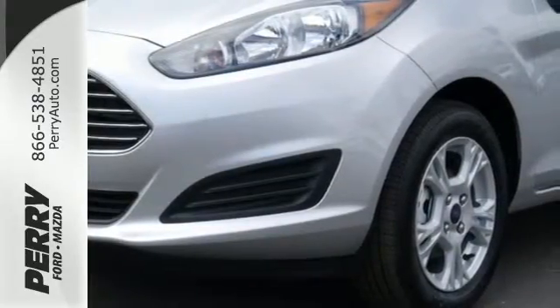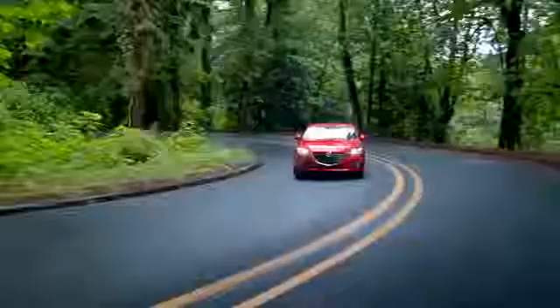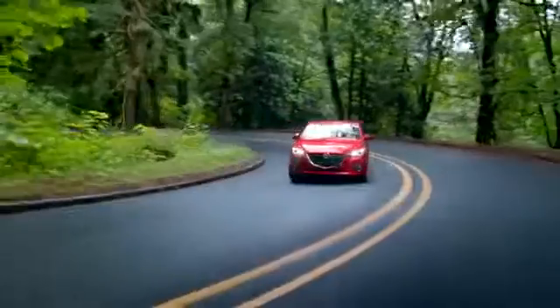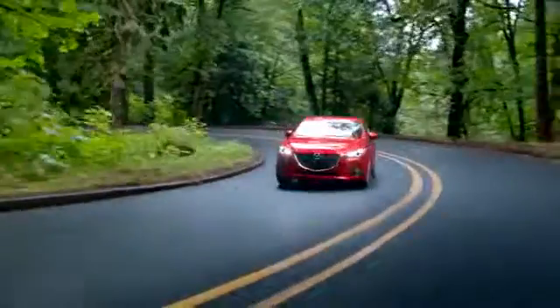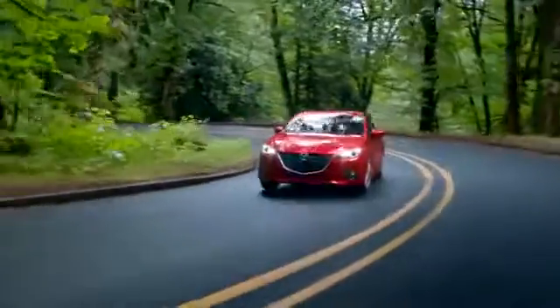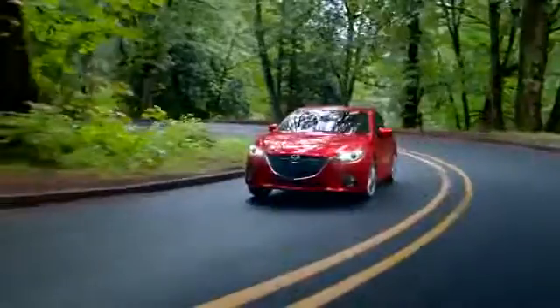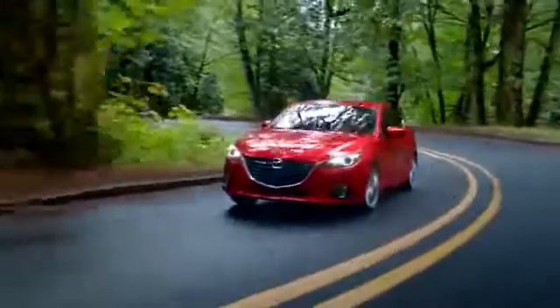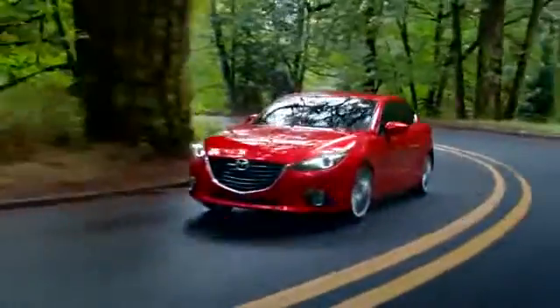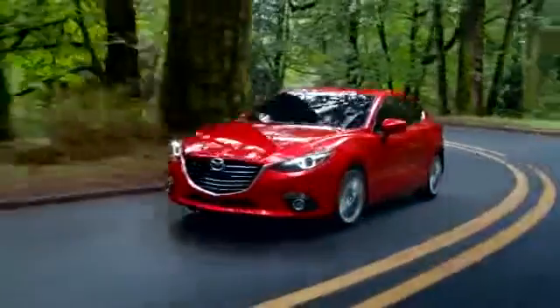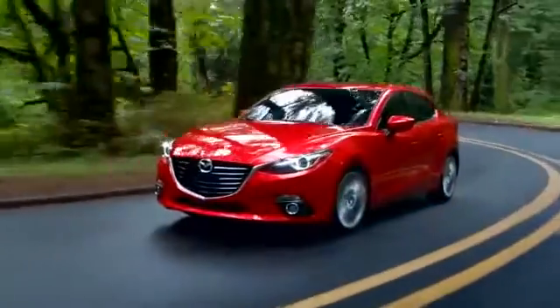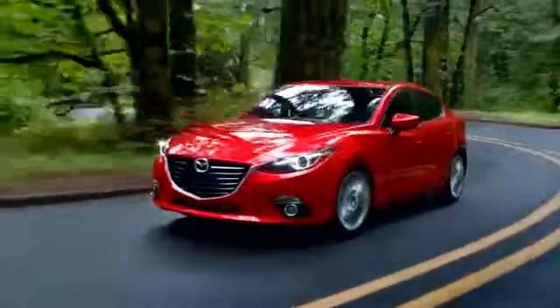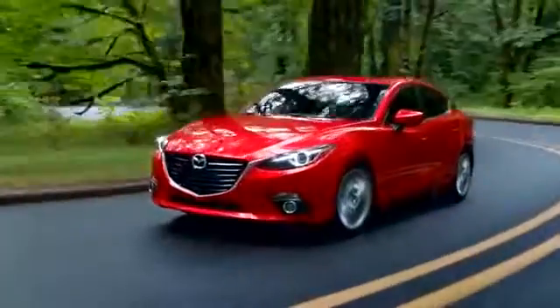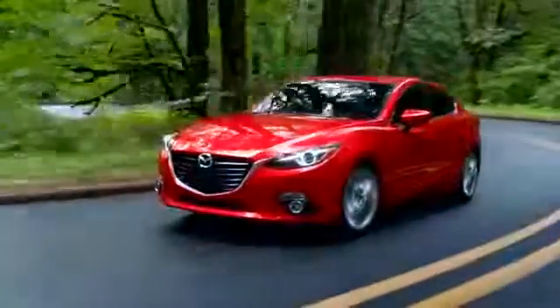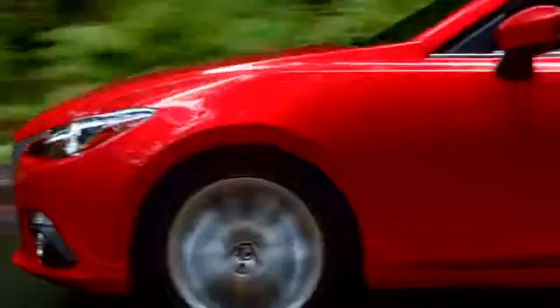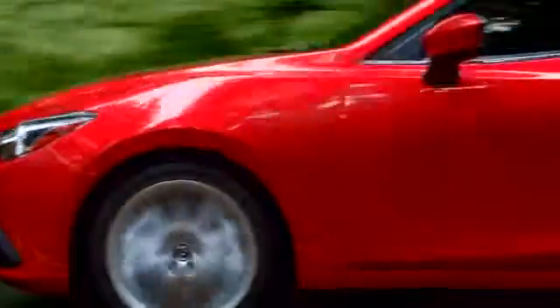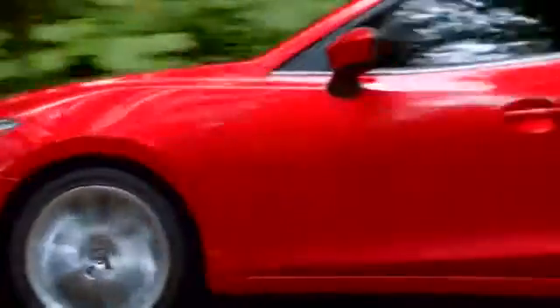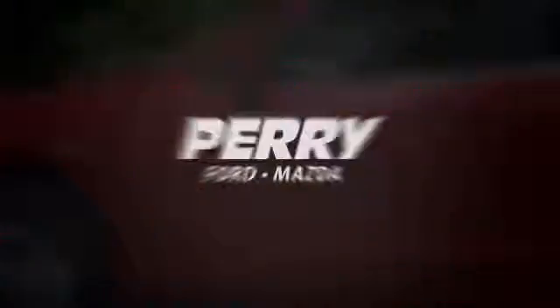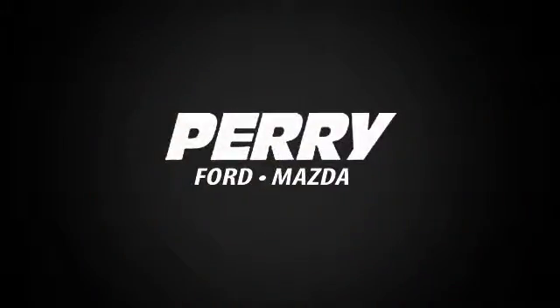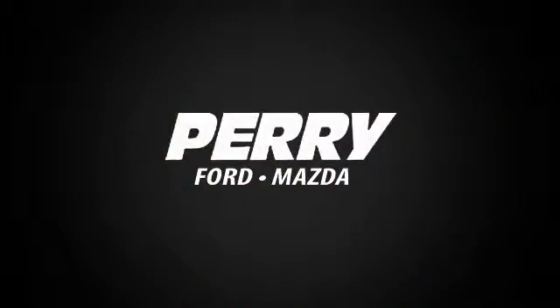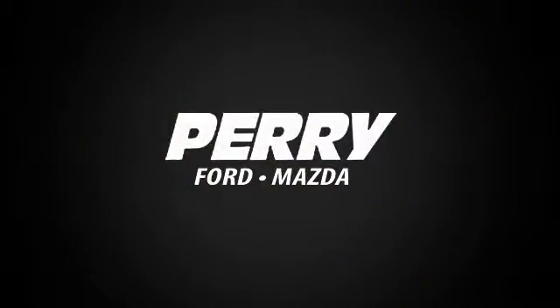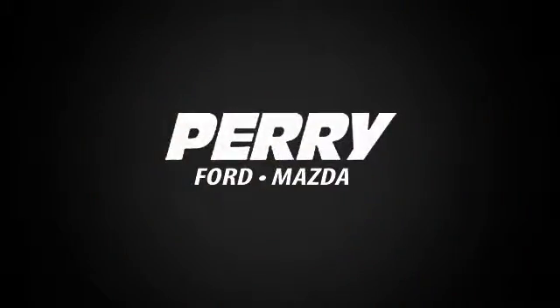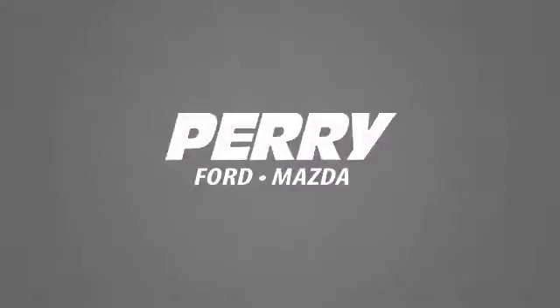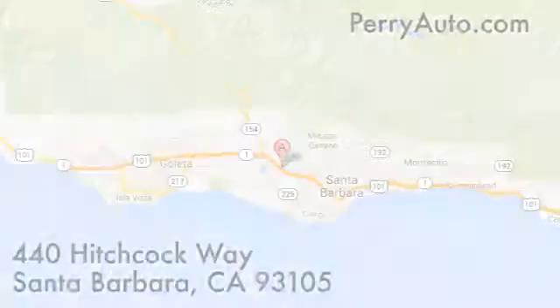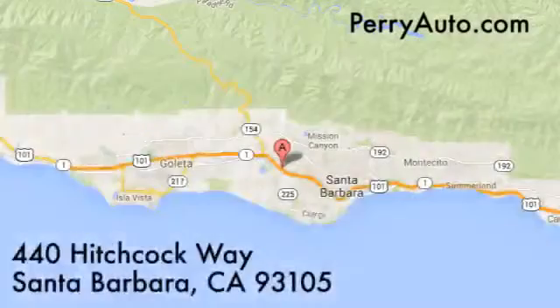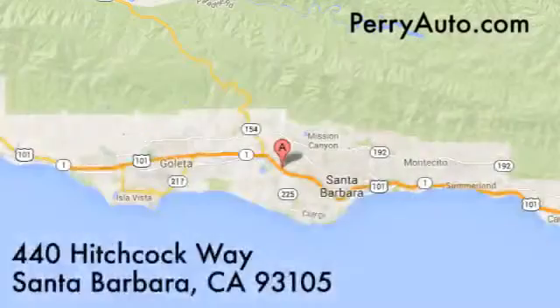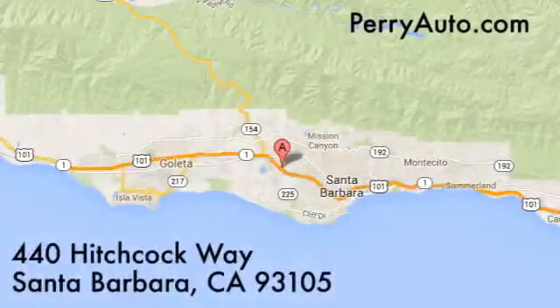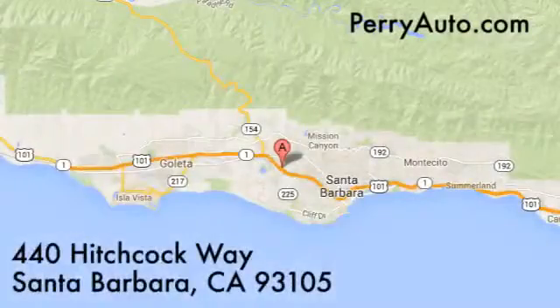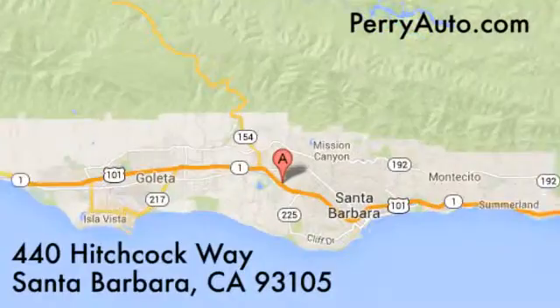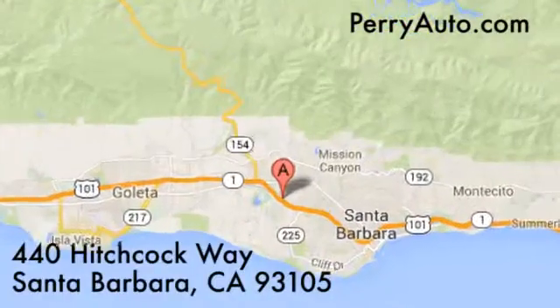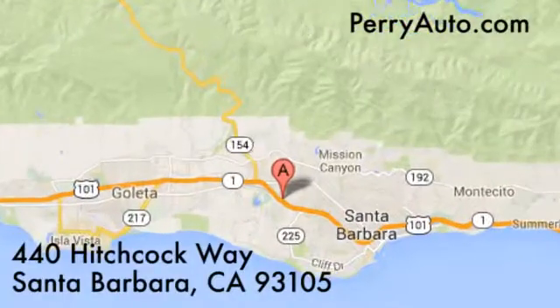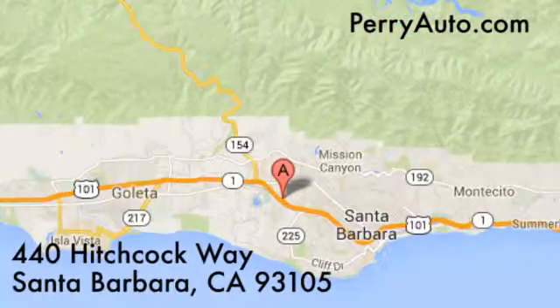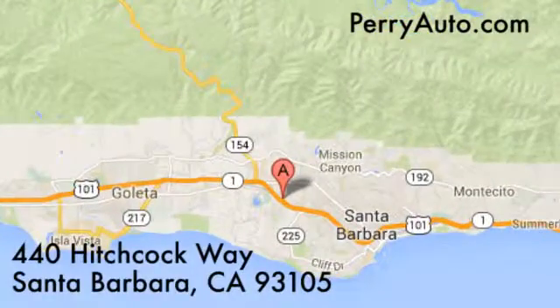For an exceptional automotive experience, choose Perry Ford Mazda at 440 Hitchcock Way in Santa Barbara, California.